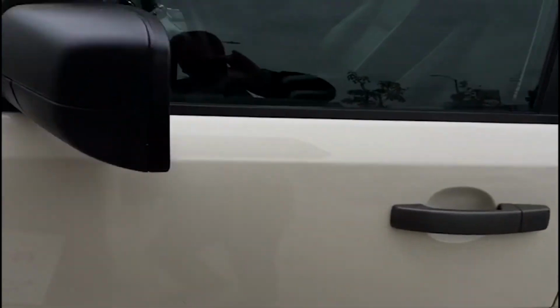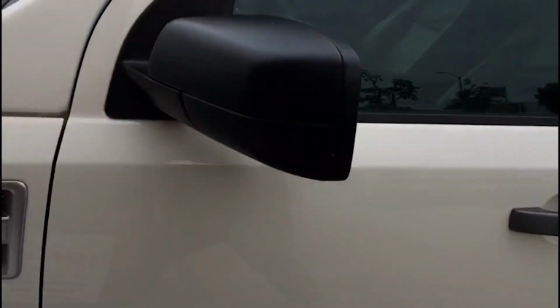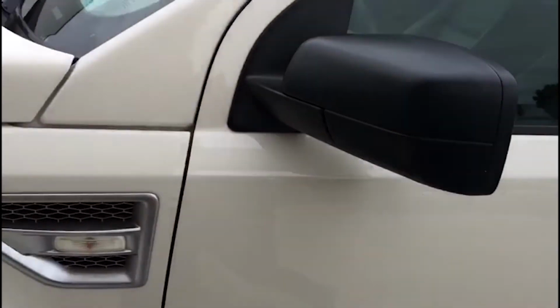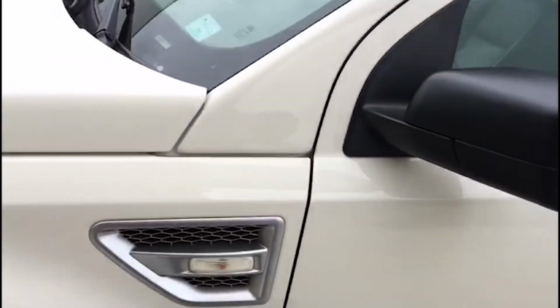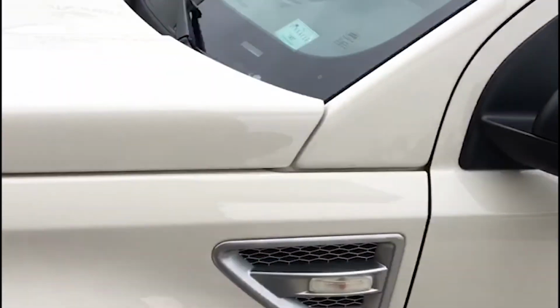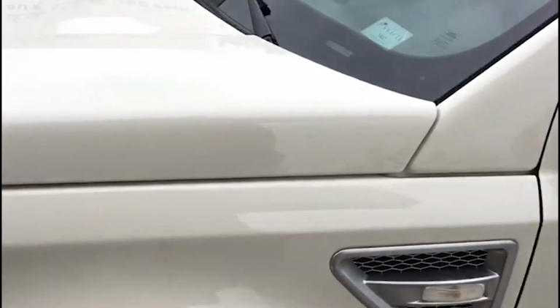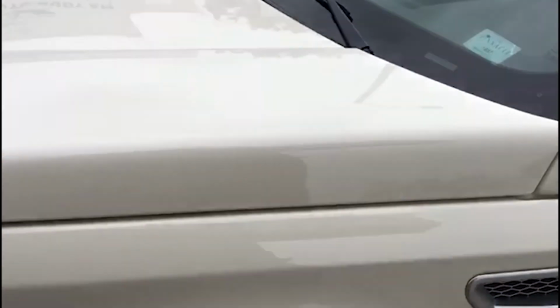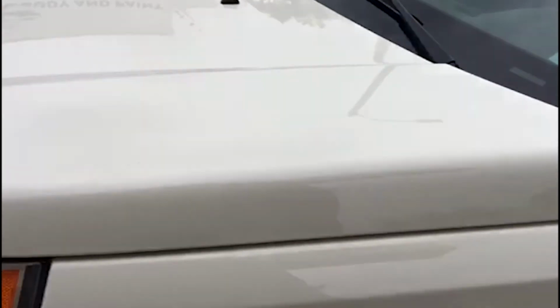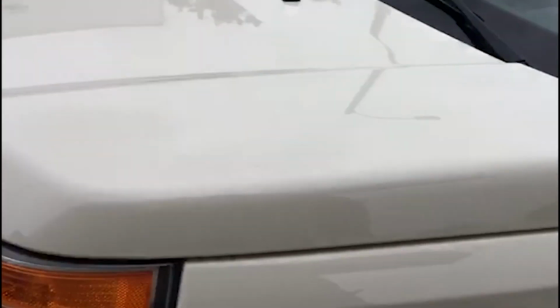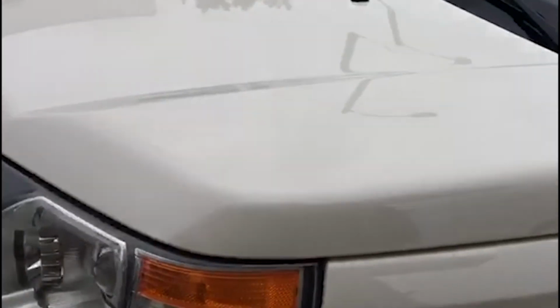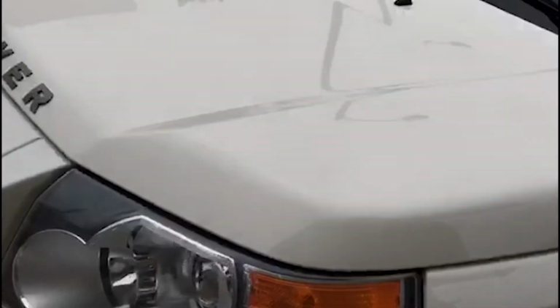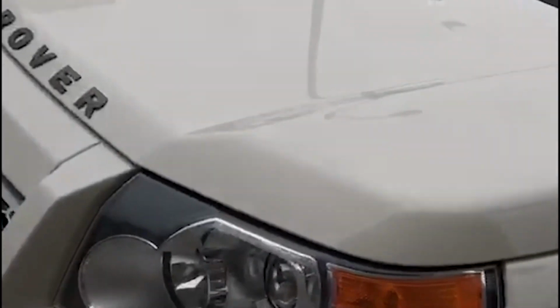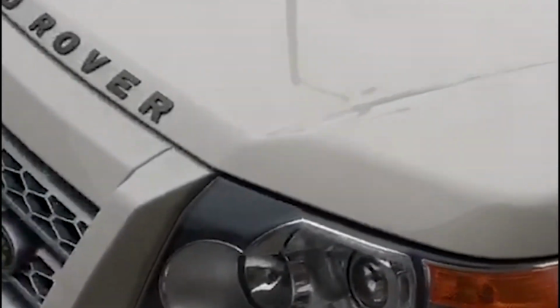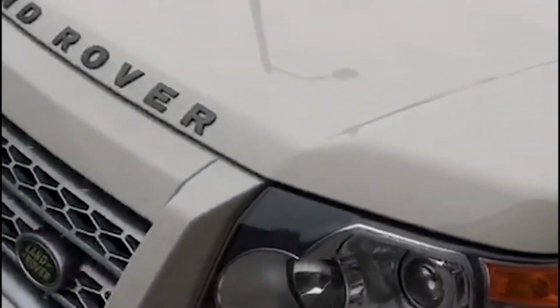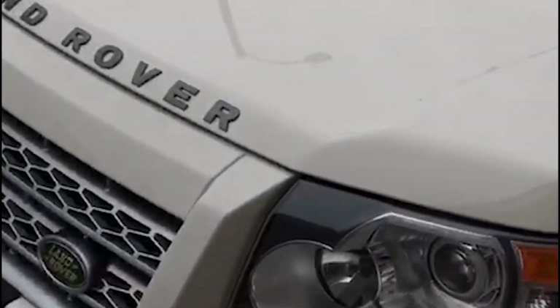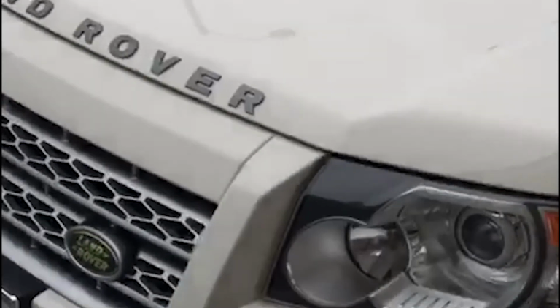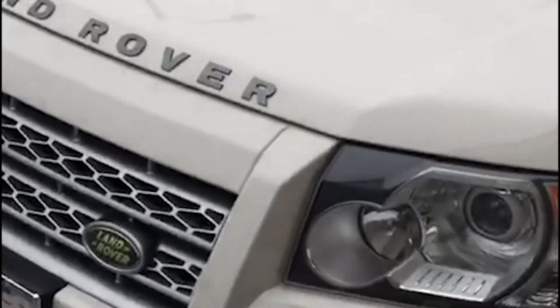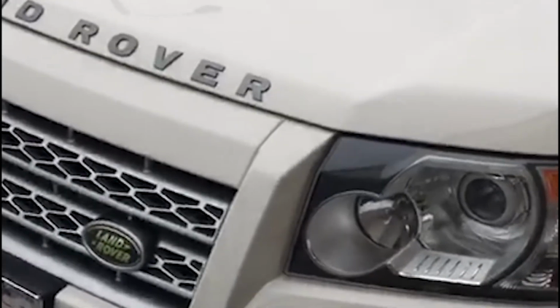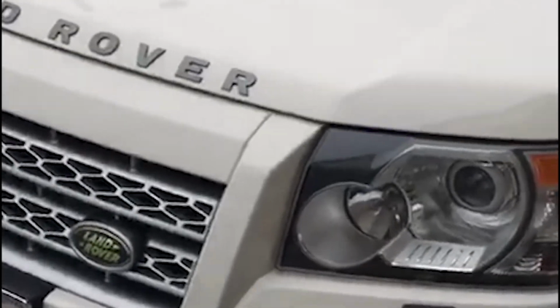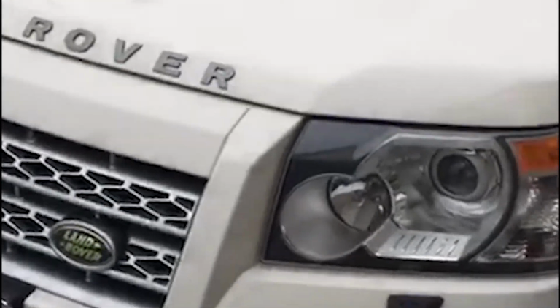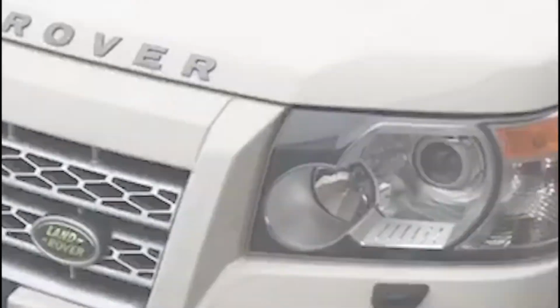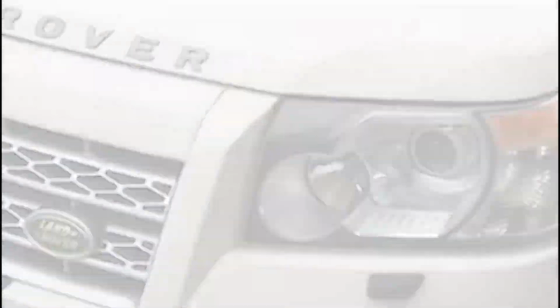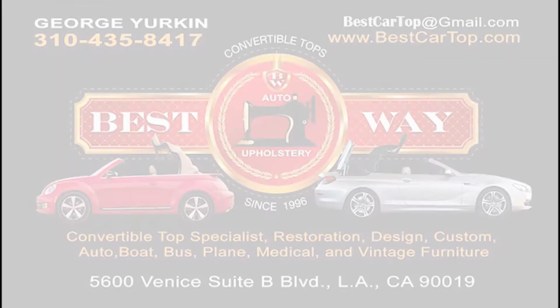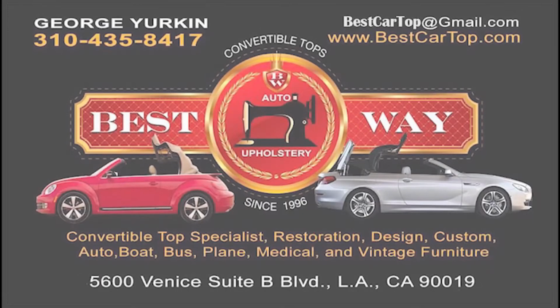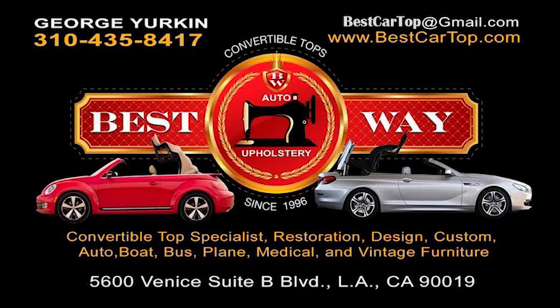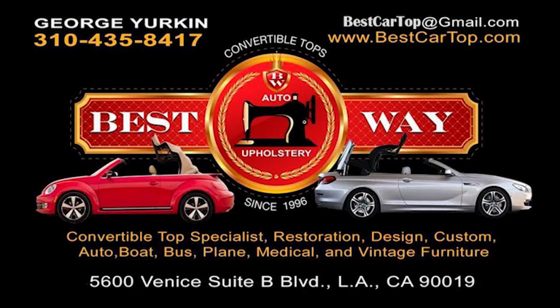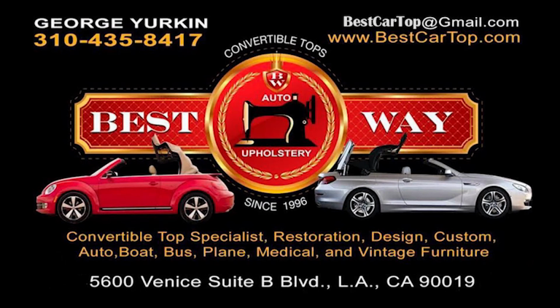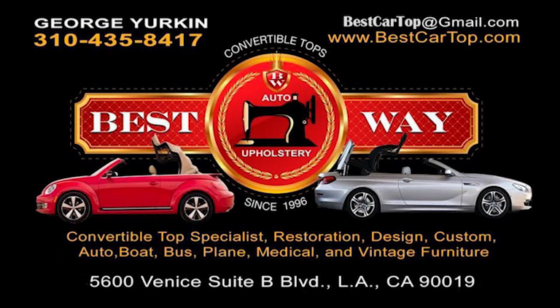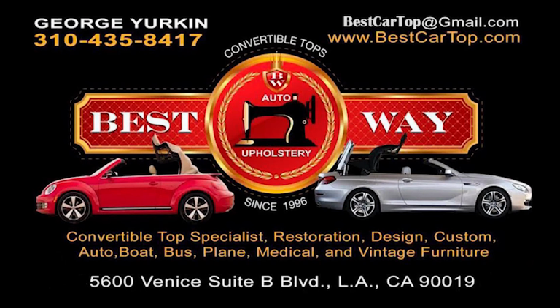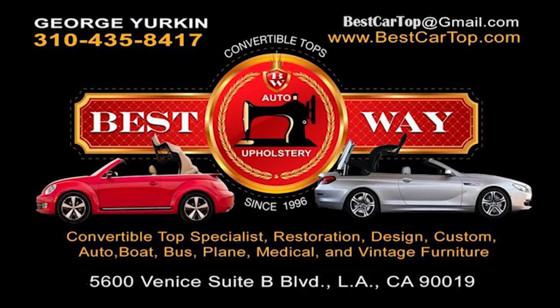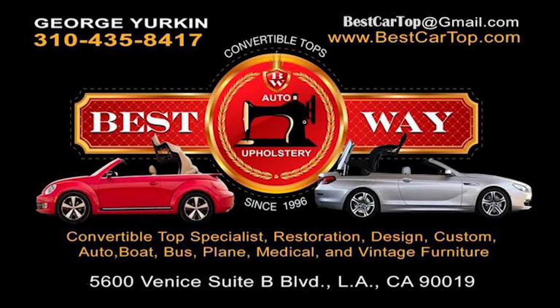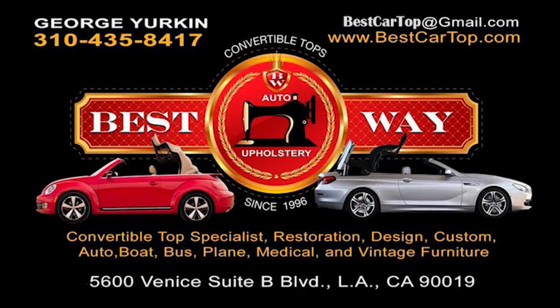Do not rush and spend hundreds of dollars on a new headliner. Come to us and save!